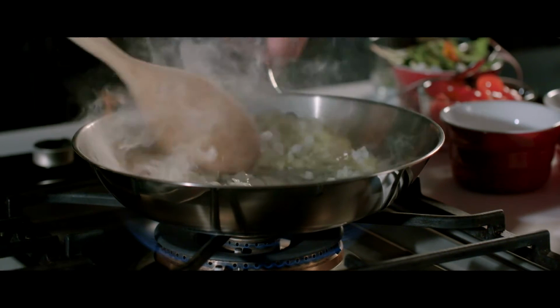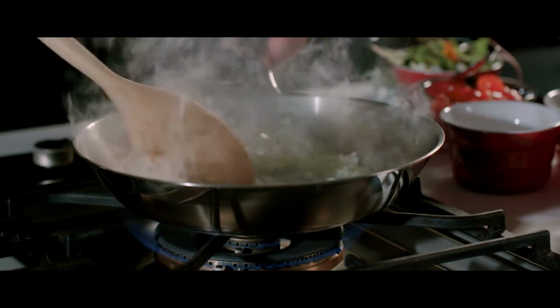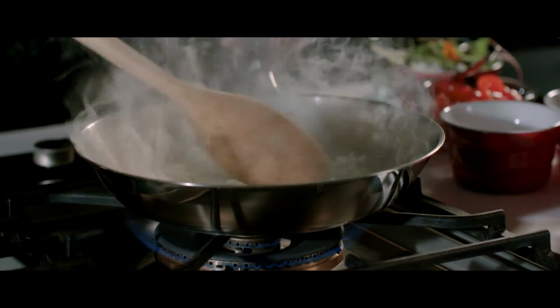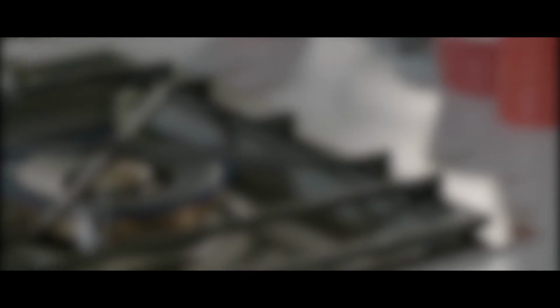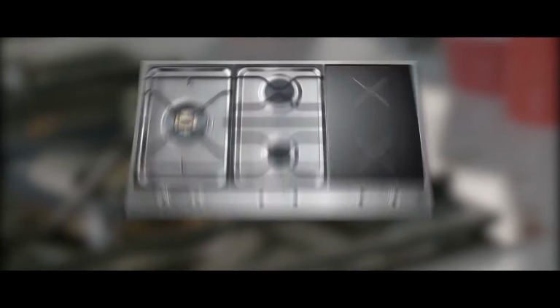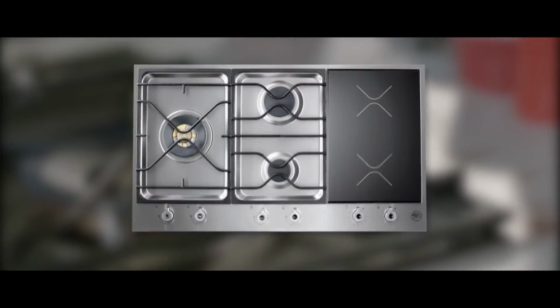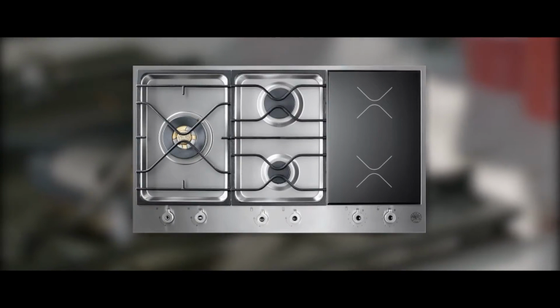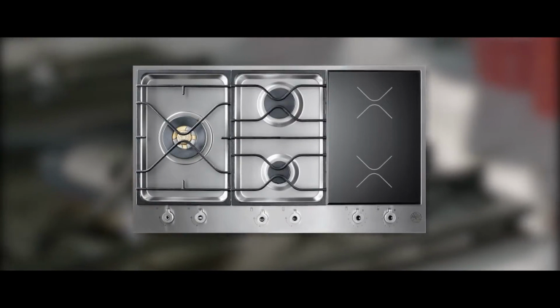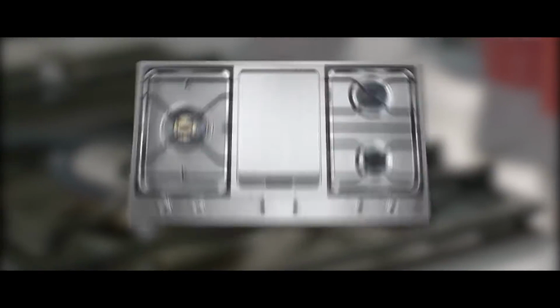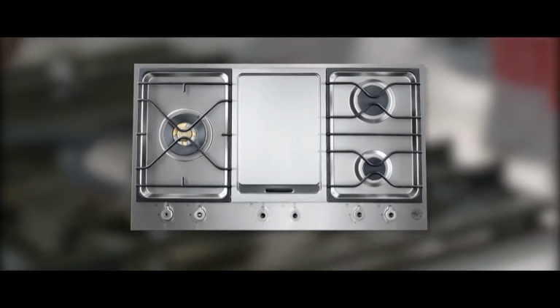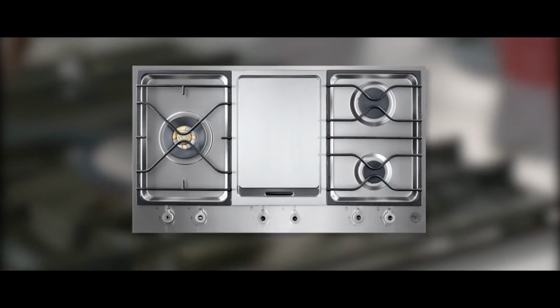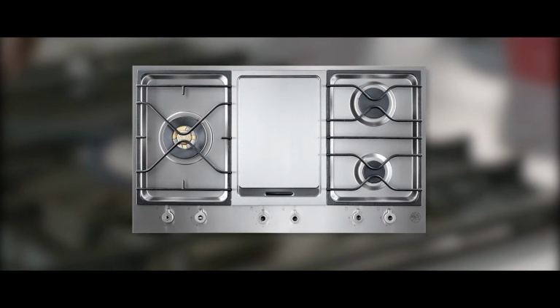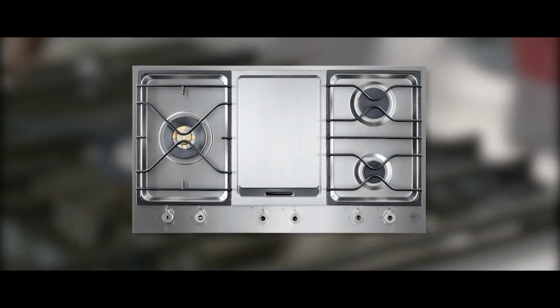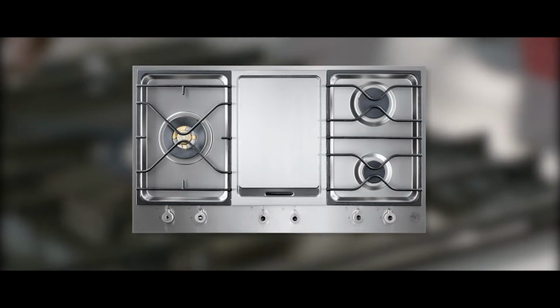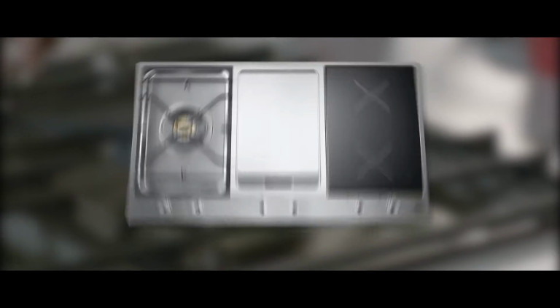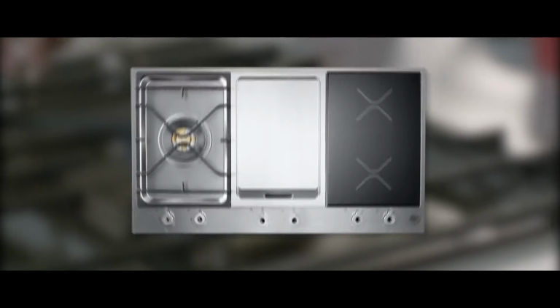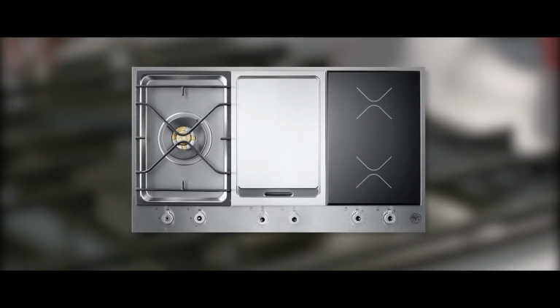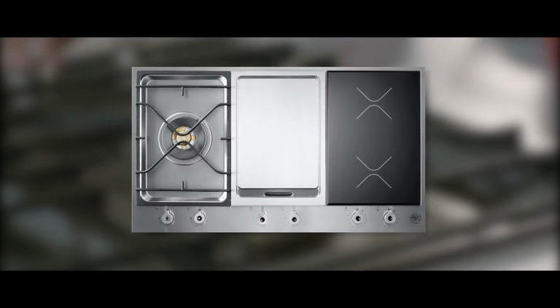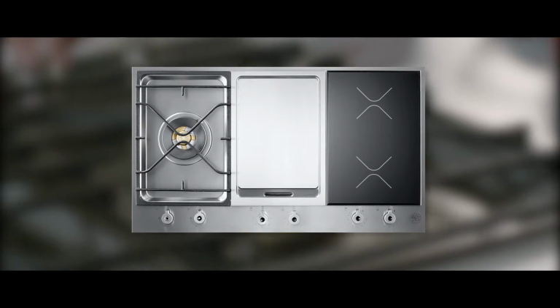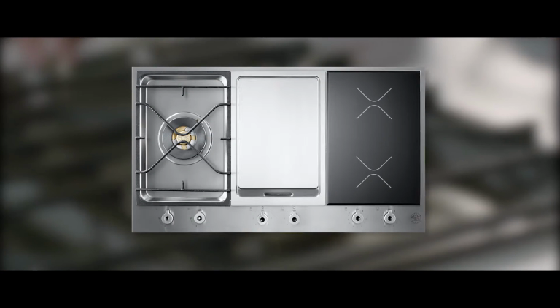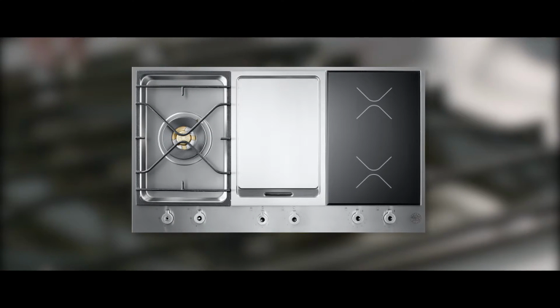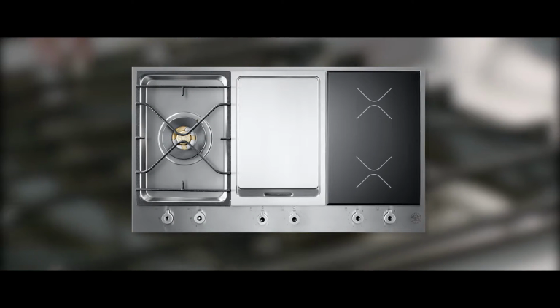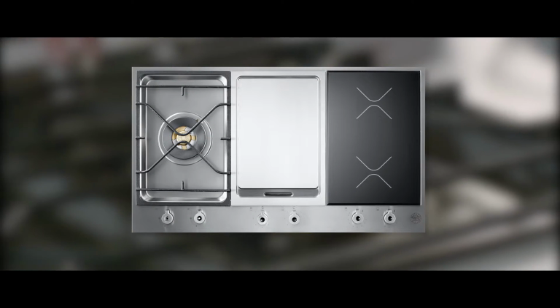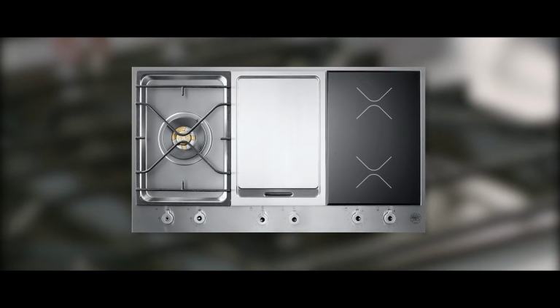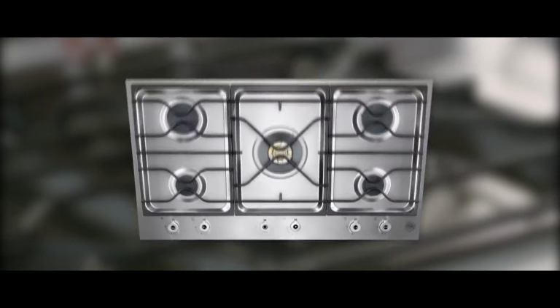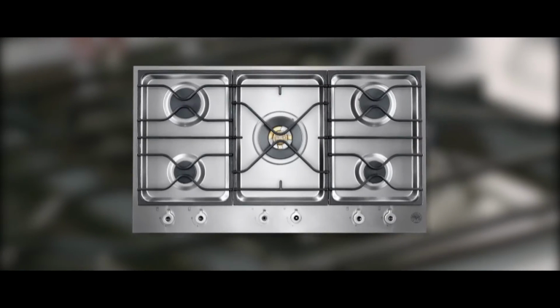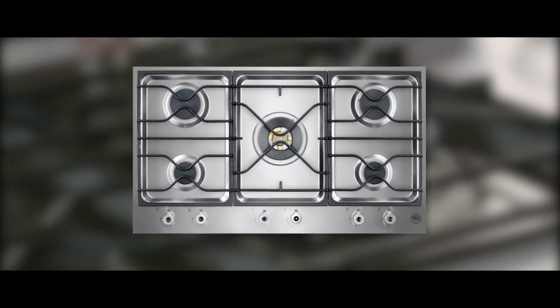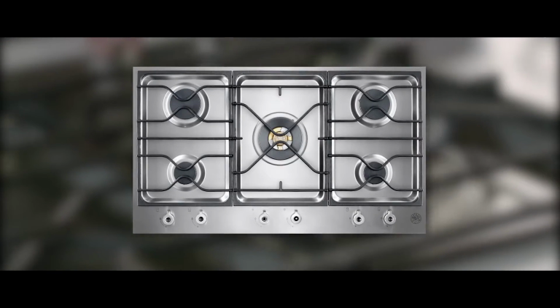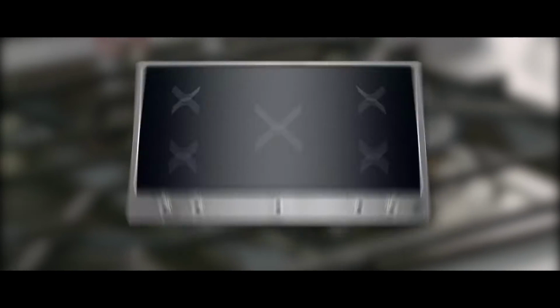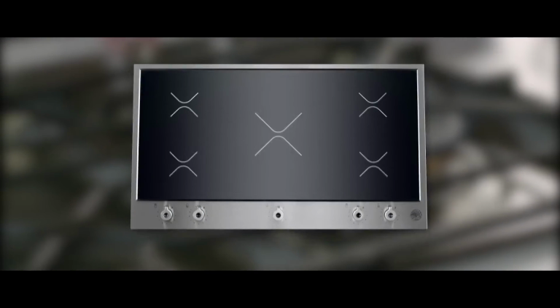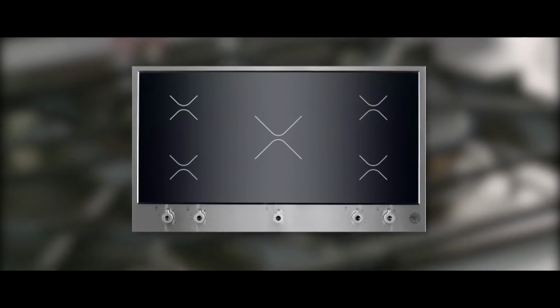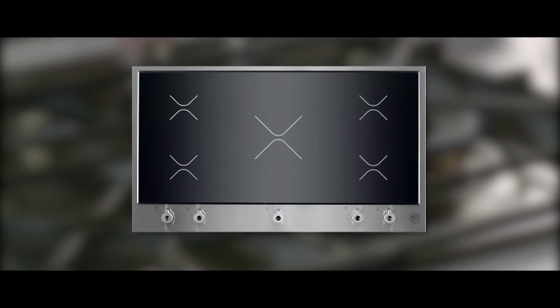Gas induction, gas teppan-yaki, gas teppan-yaki induction, all gas, all induction.